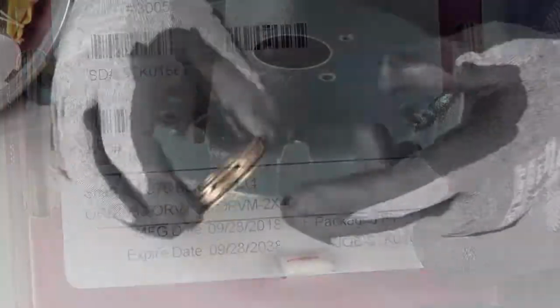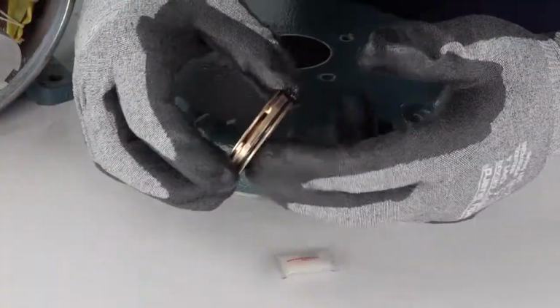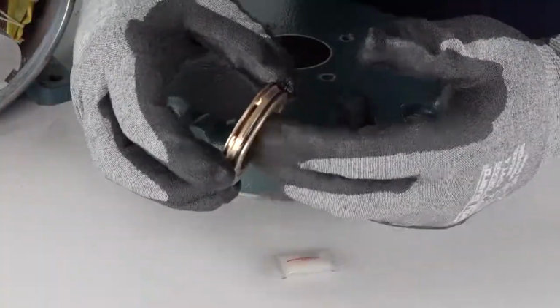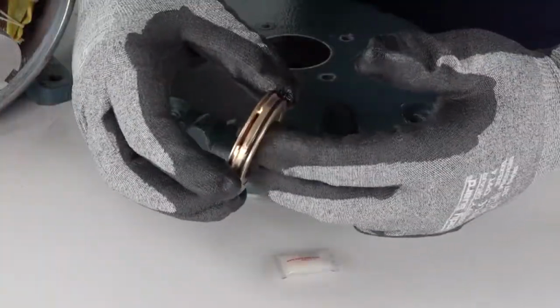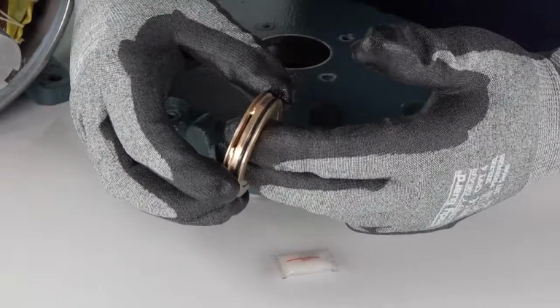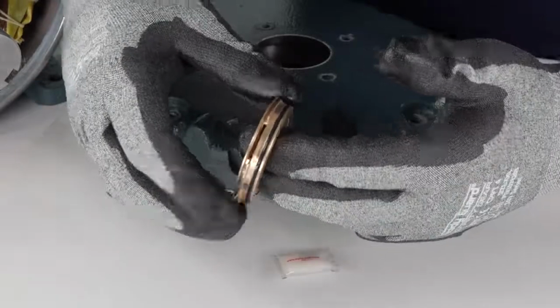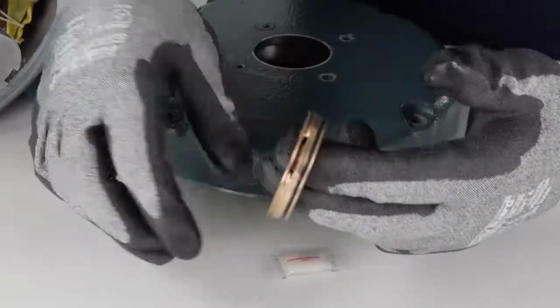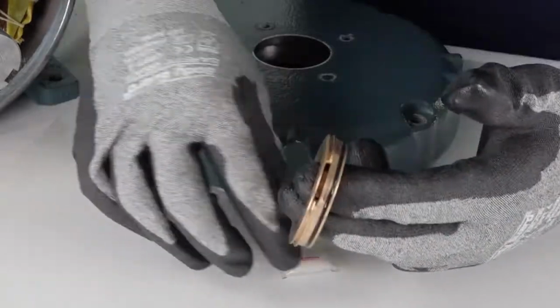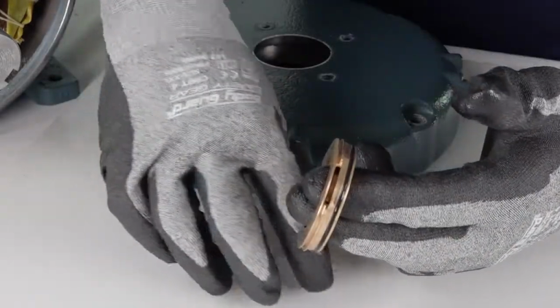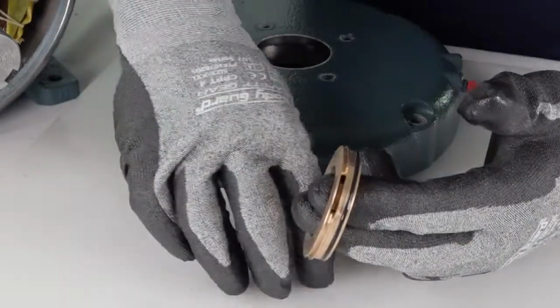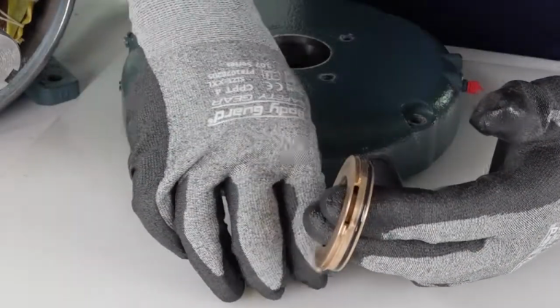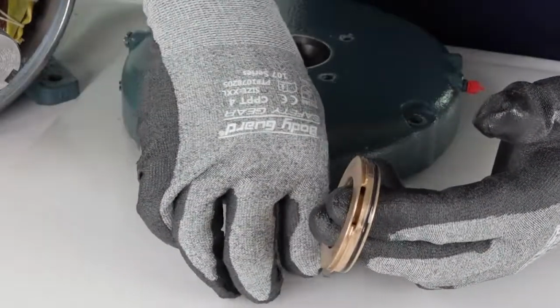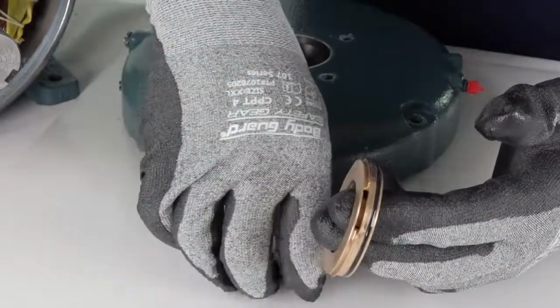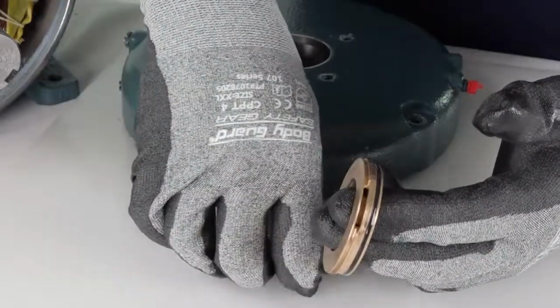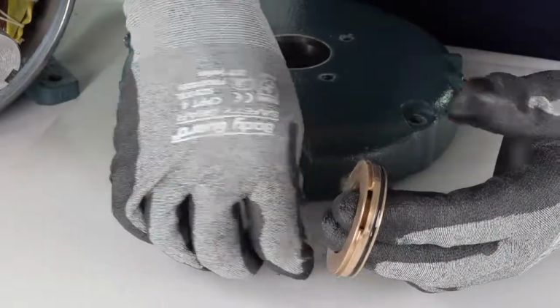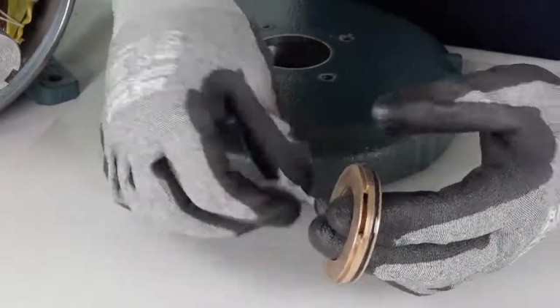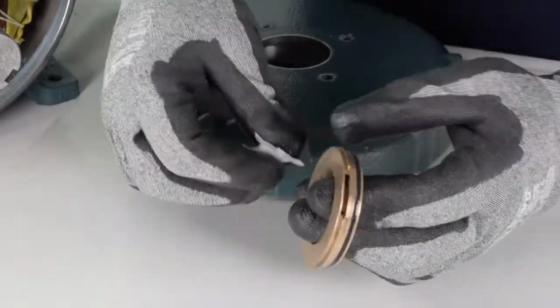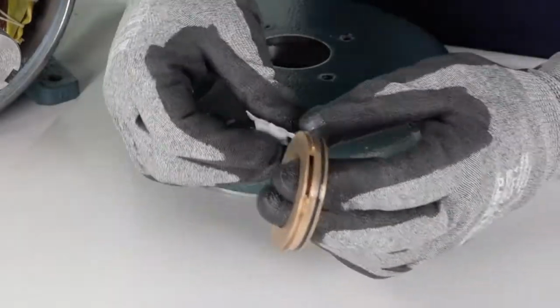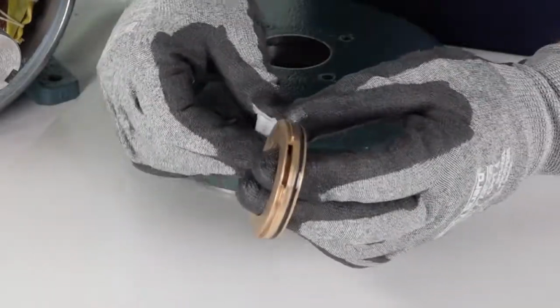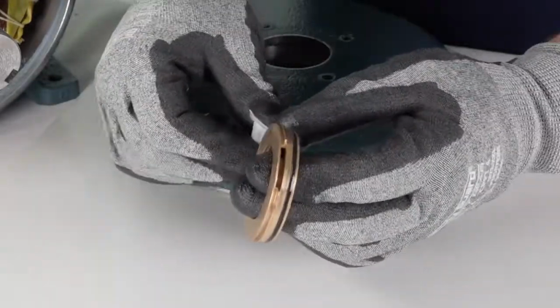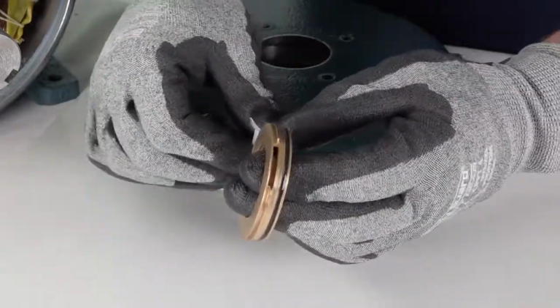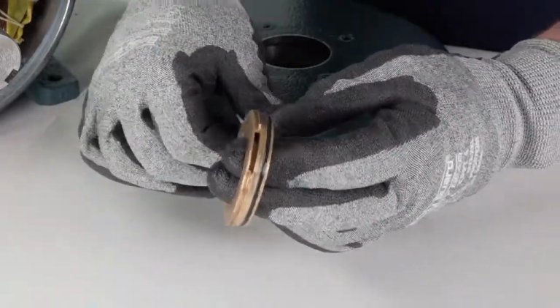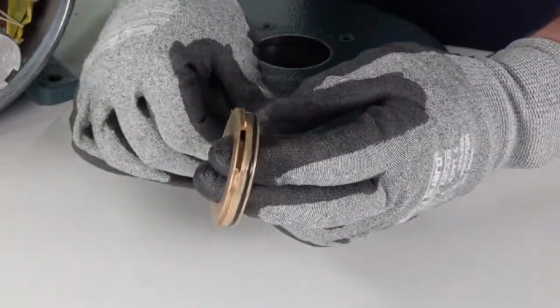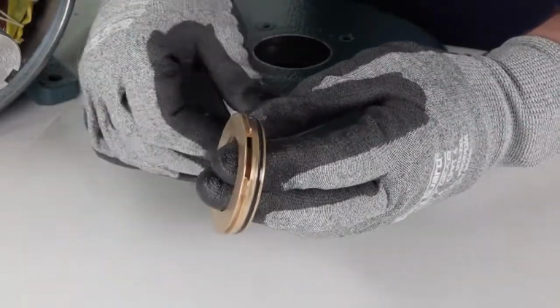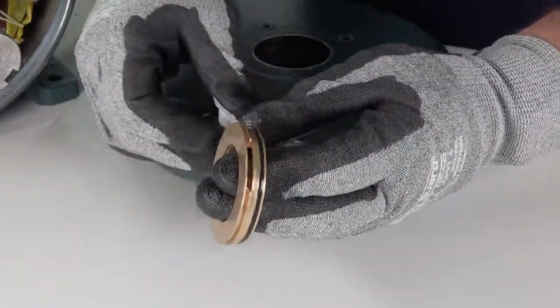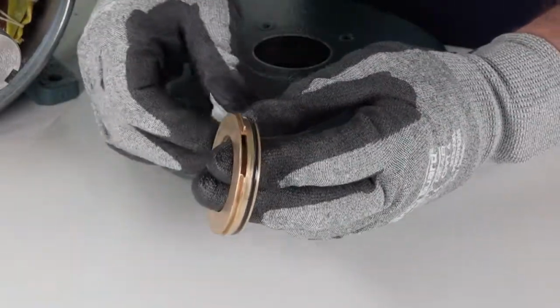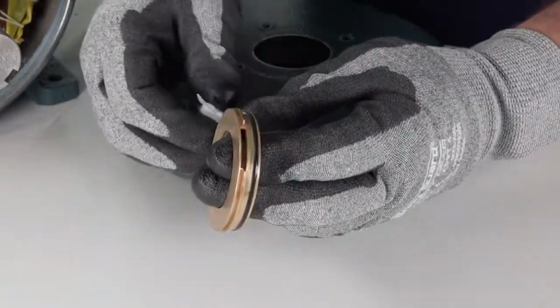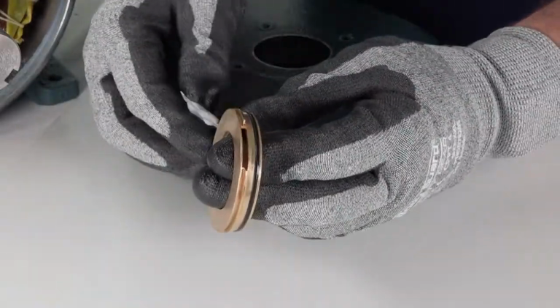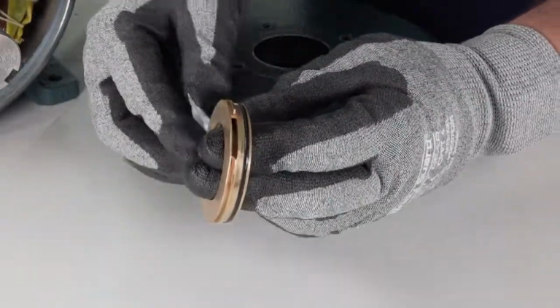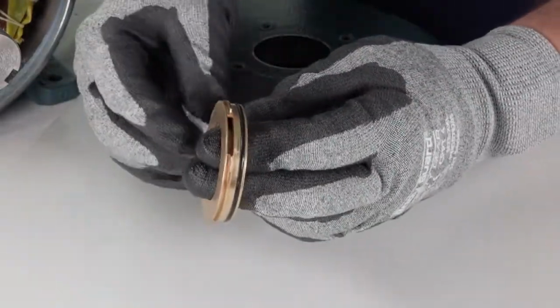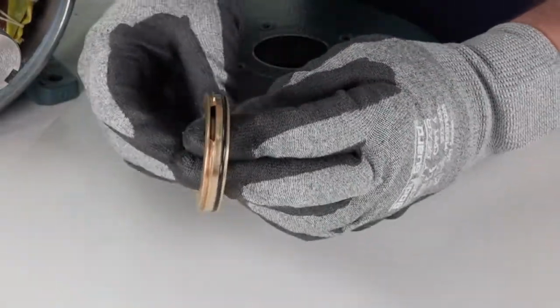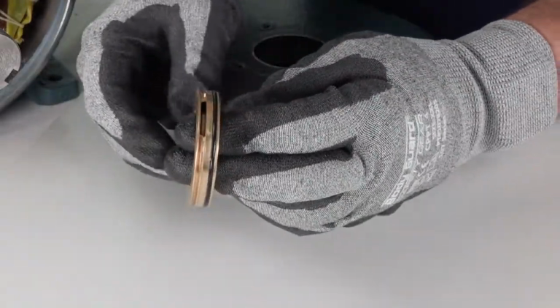With the supplied lubricant, lubricate the gasket O-ring on the OD of the bearing isolator.